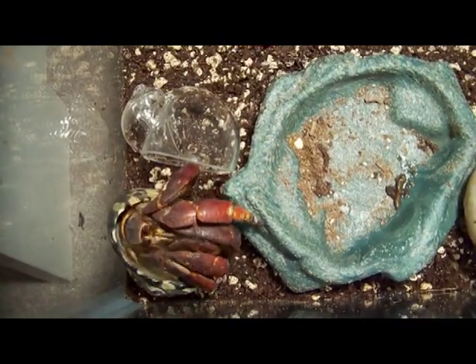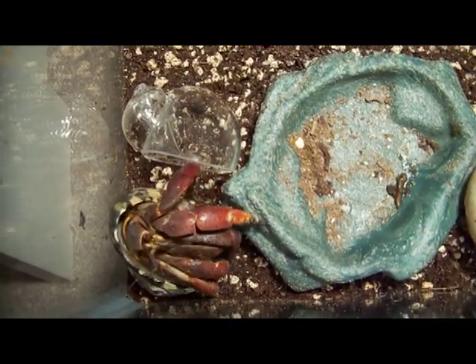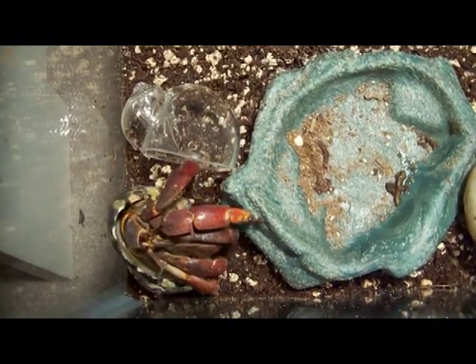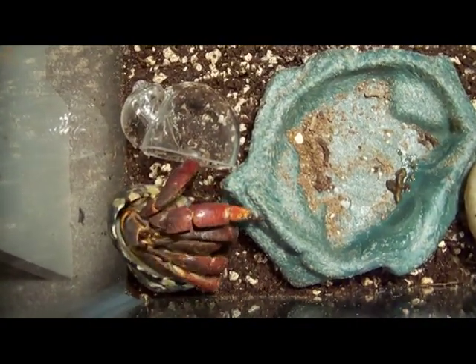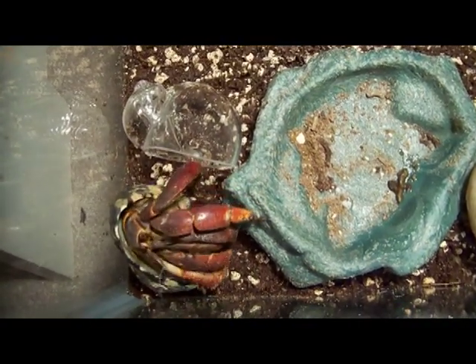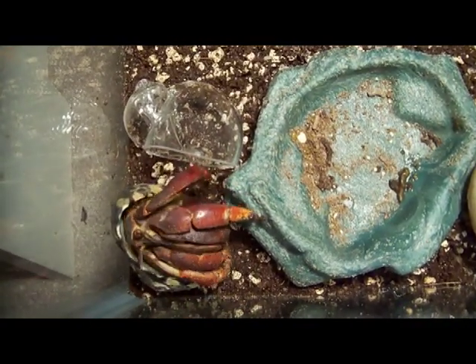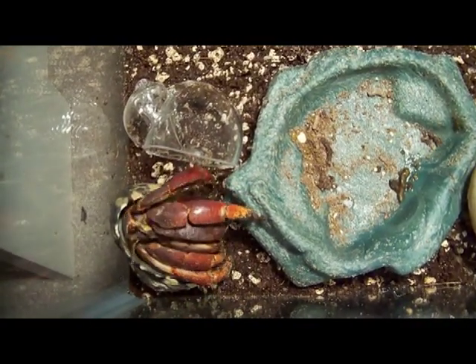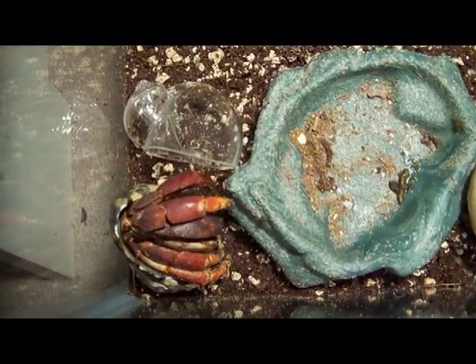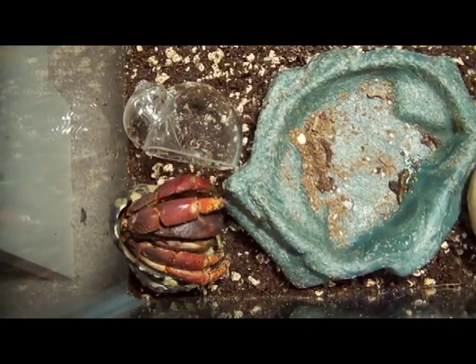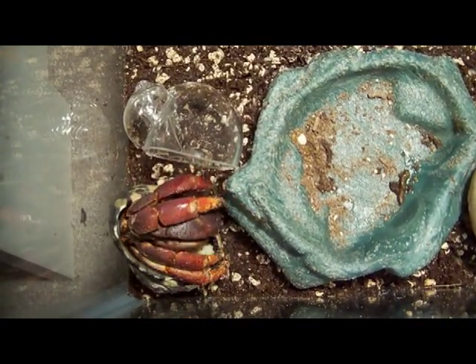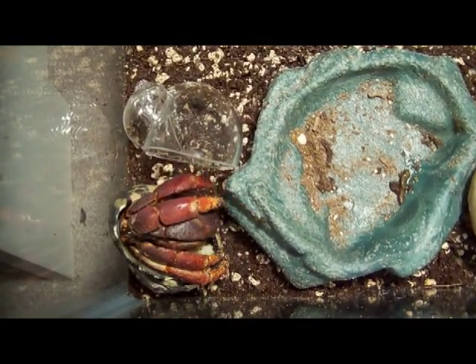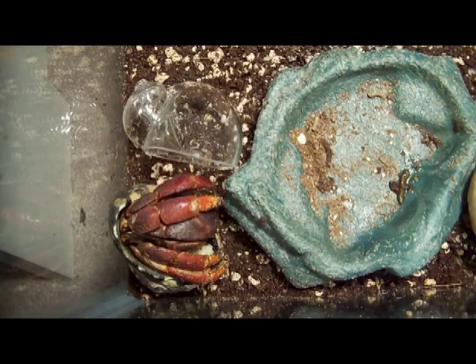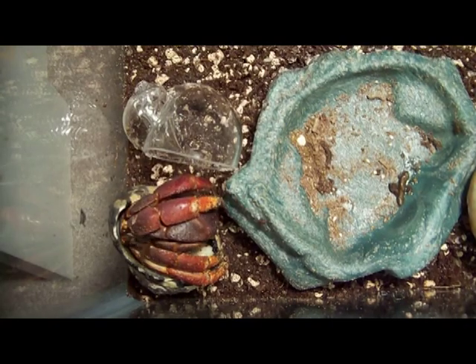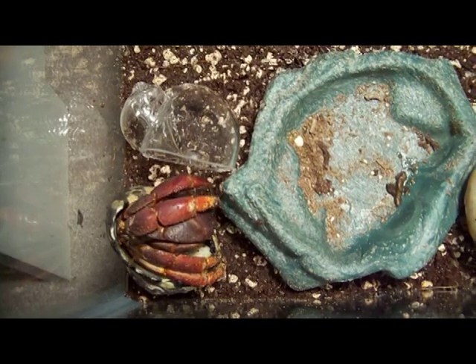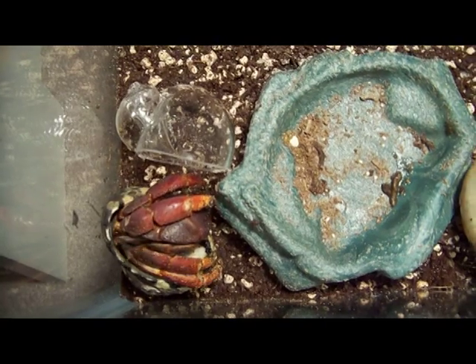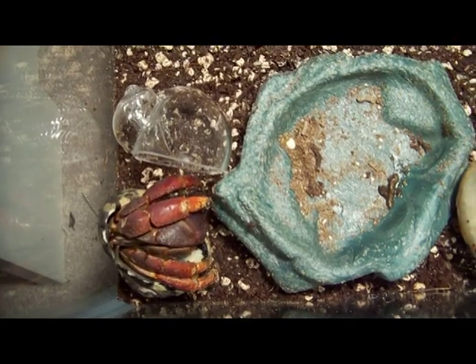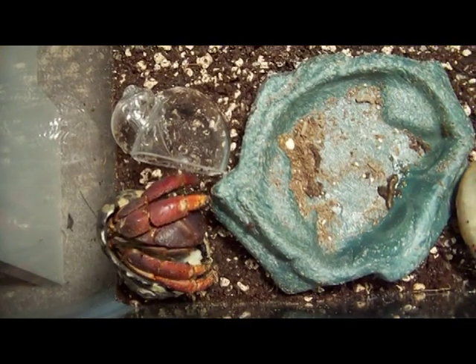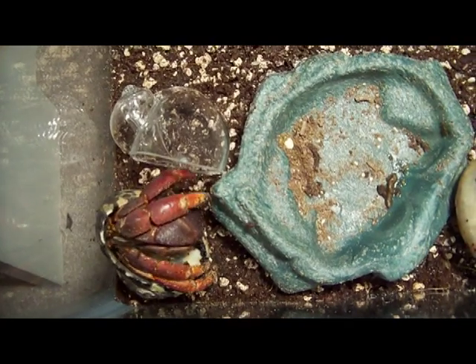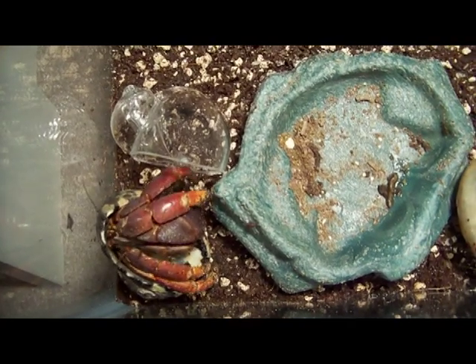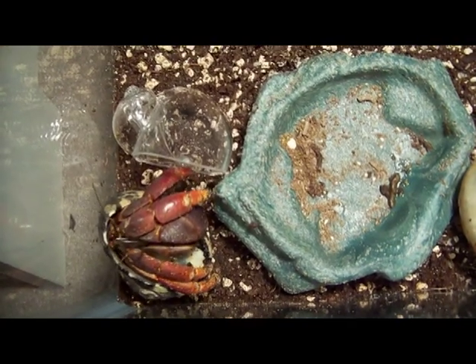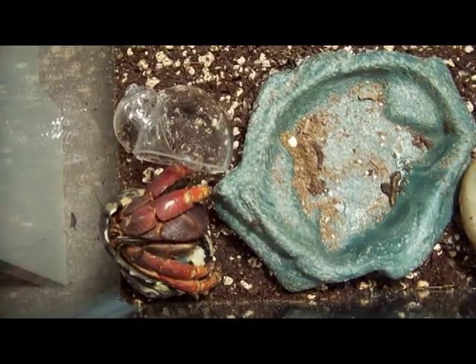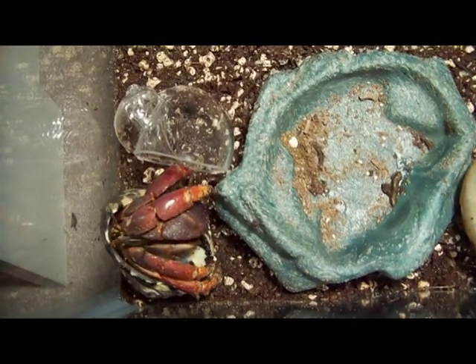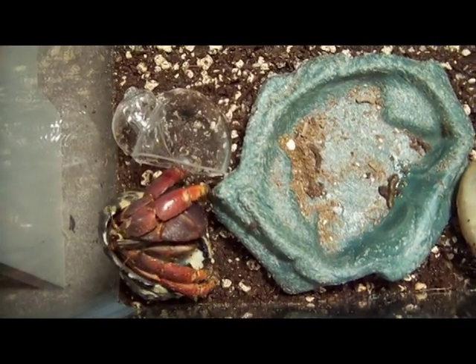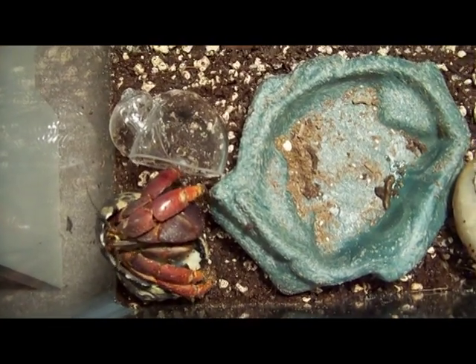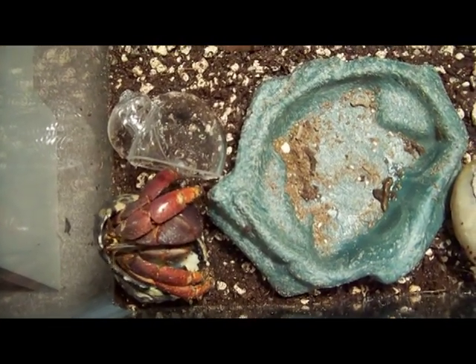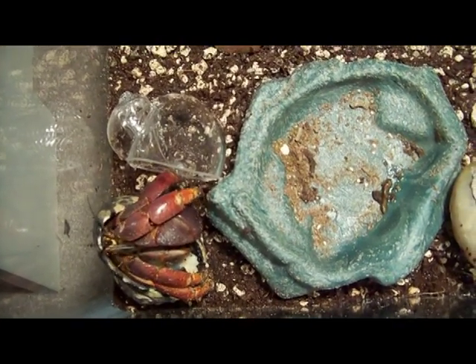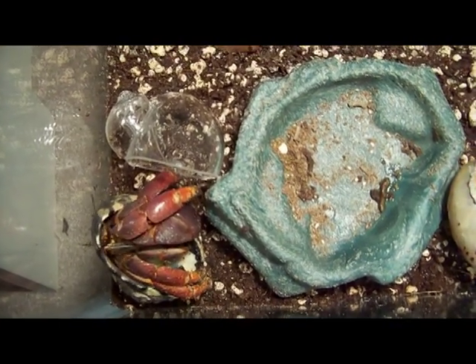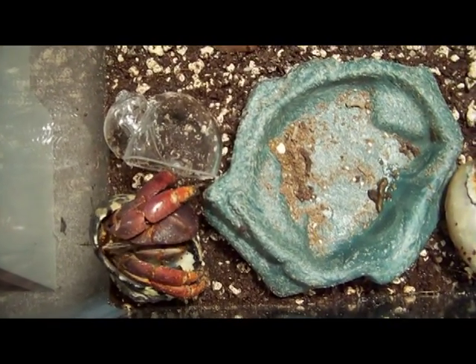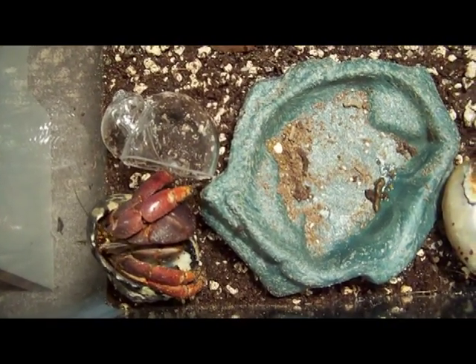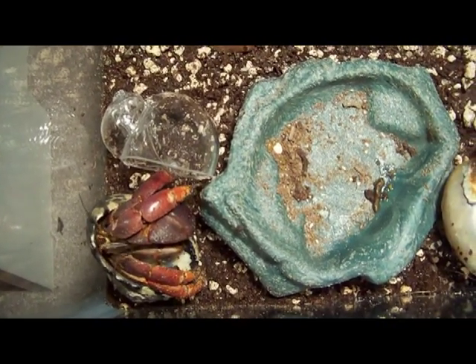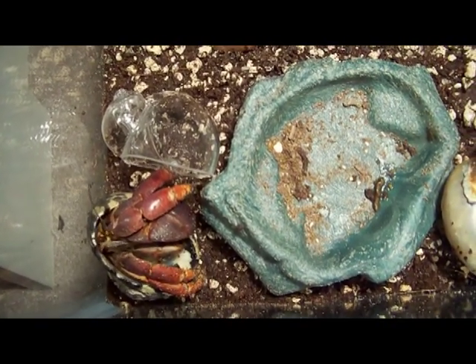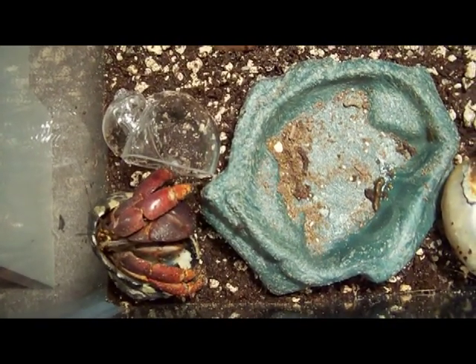In this case, this was the hermit's original shell, and it seems that he prefers it better.